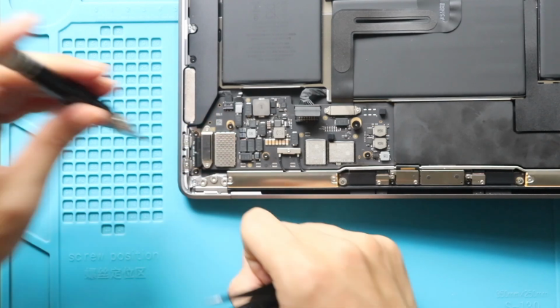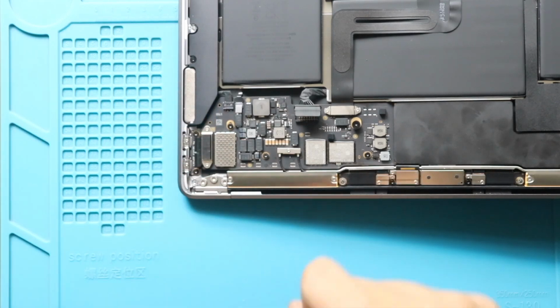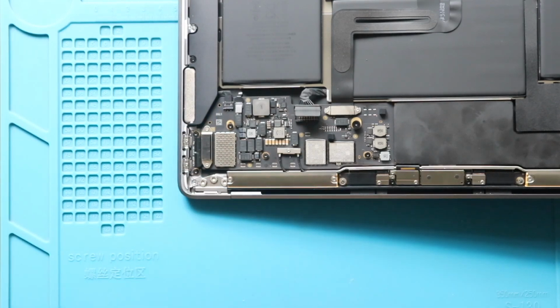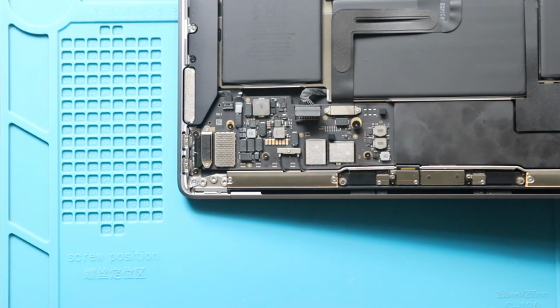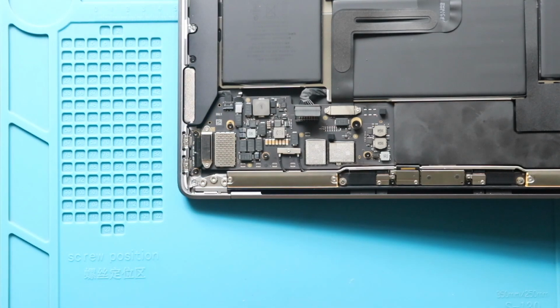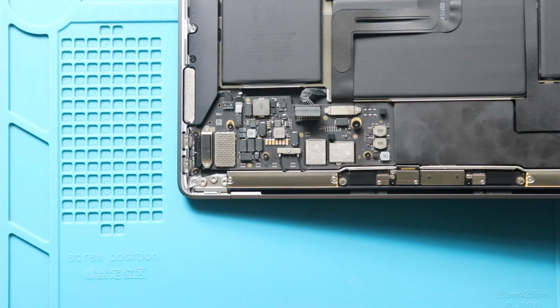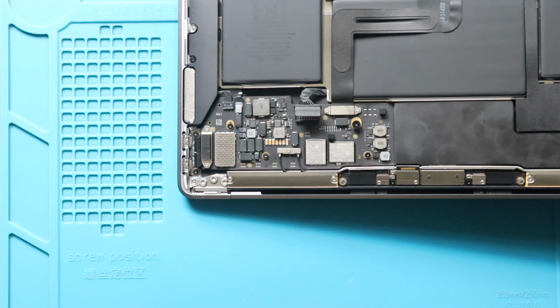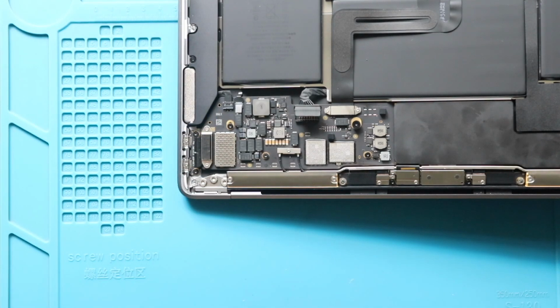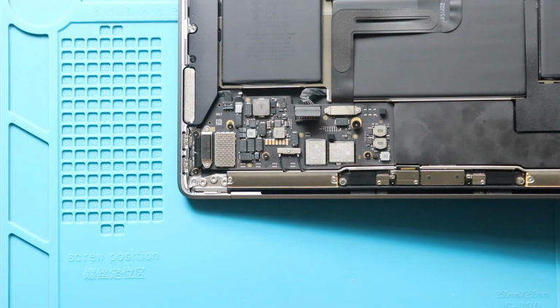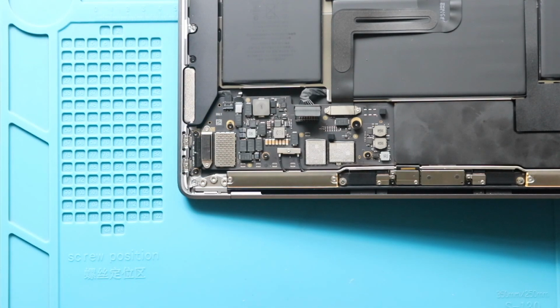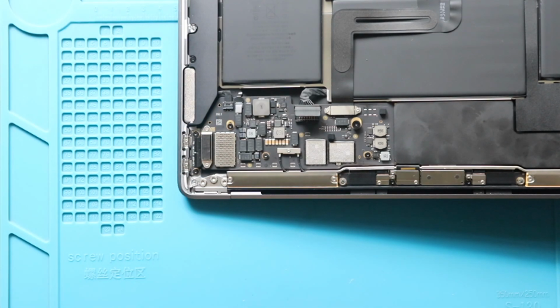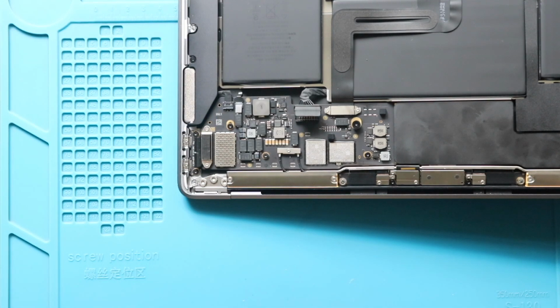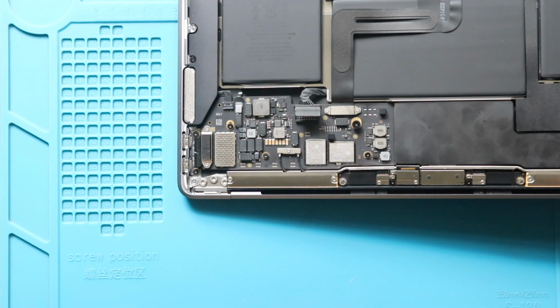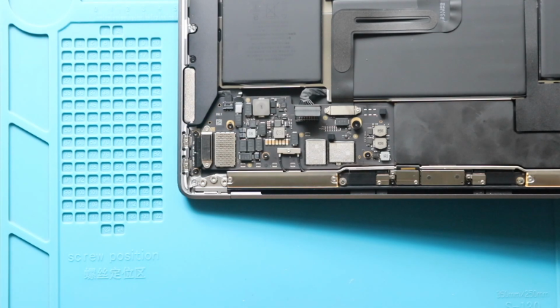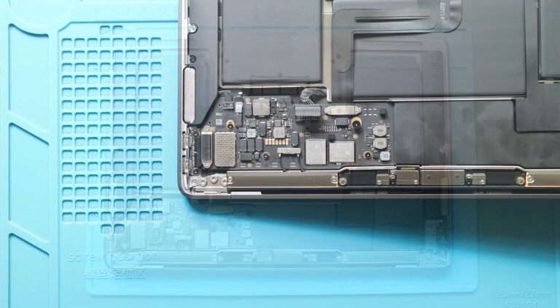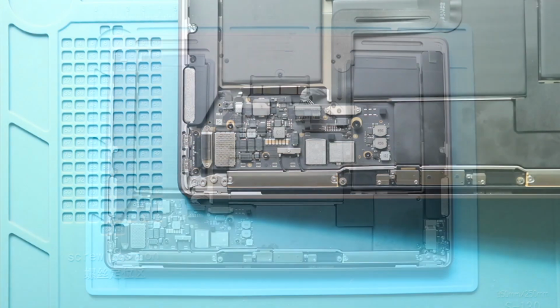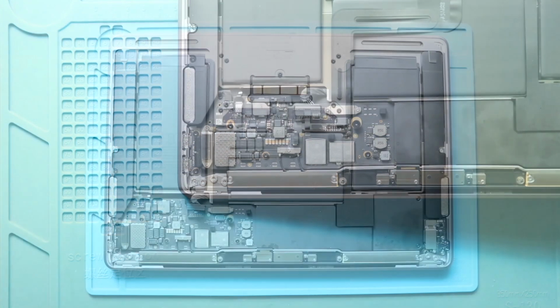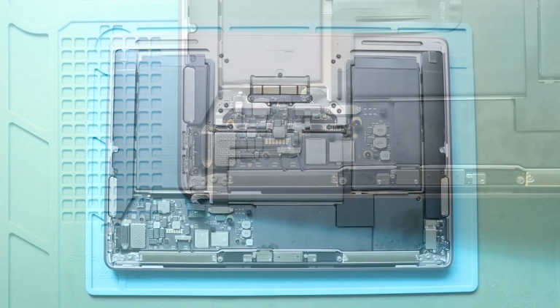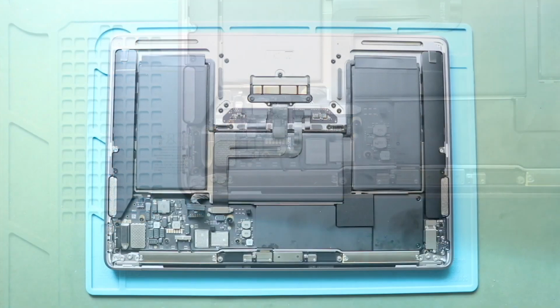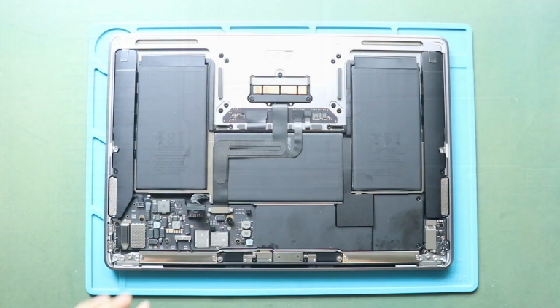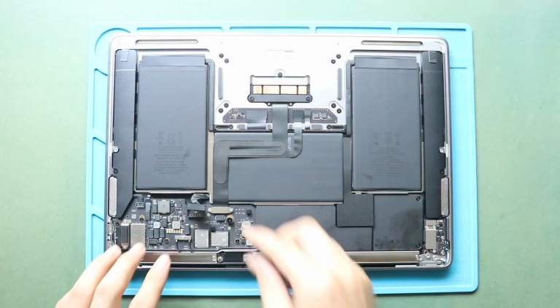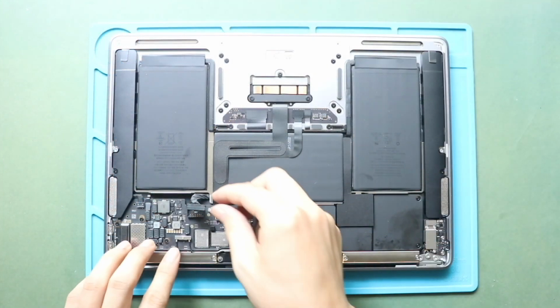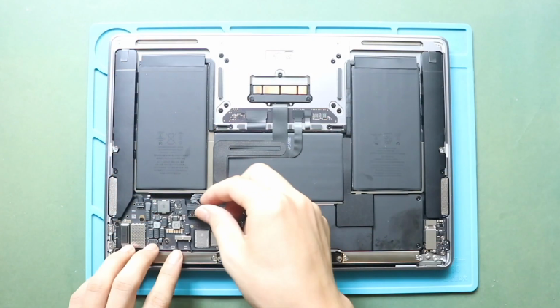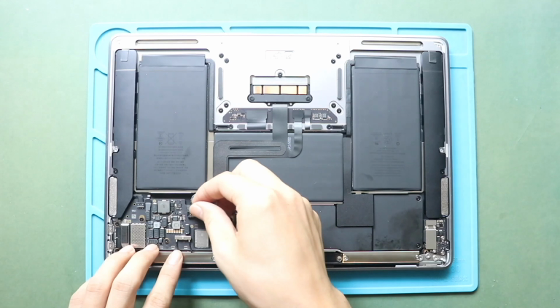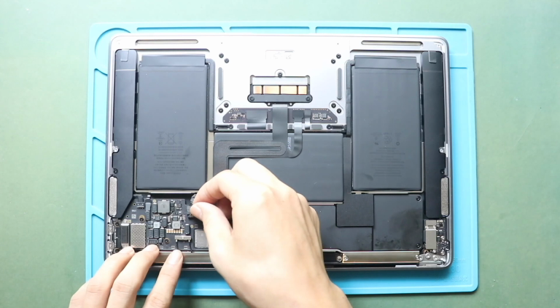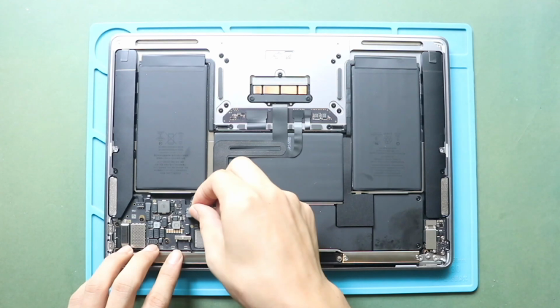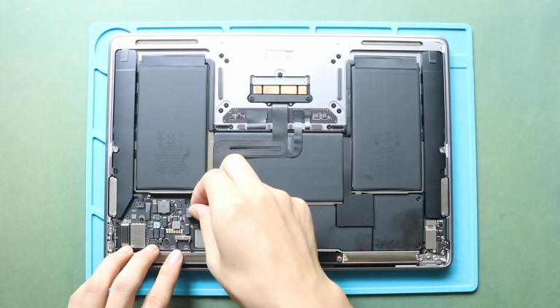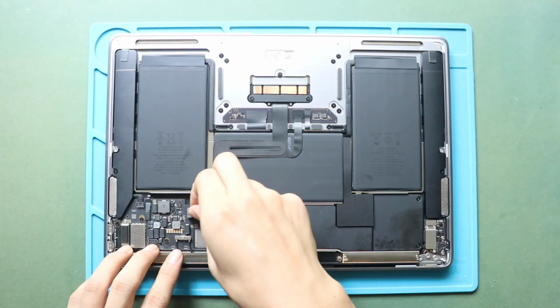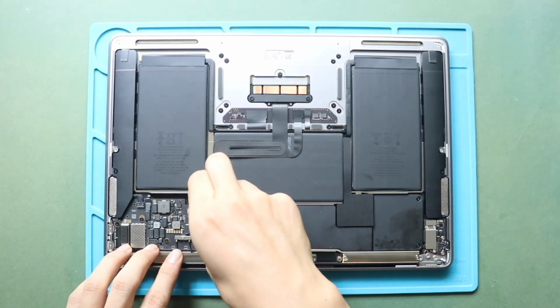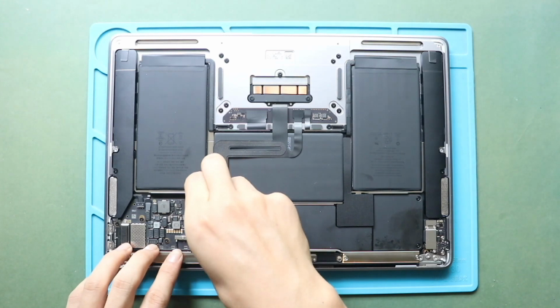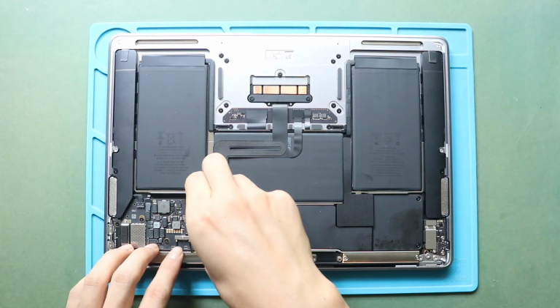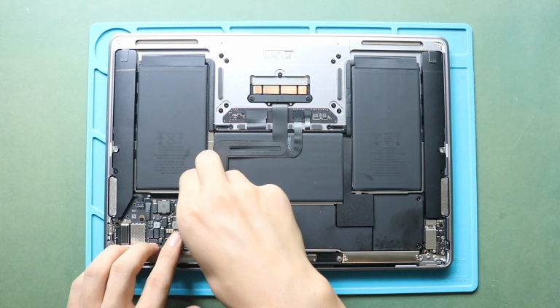Next, secure the battery connector. And then, secure the connection lever.